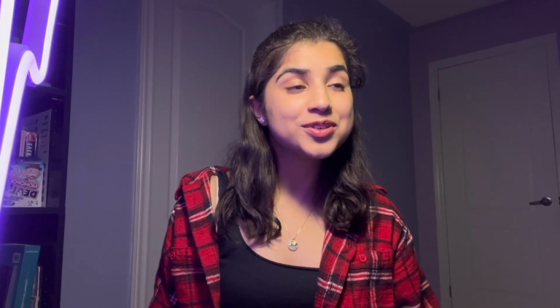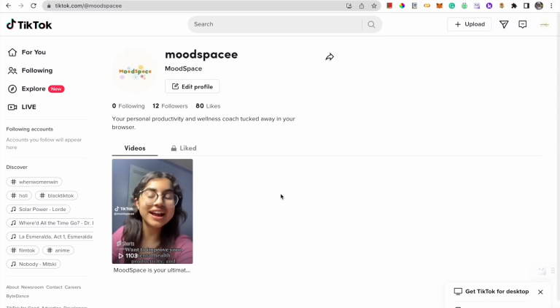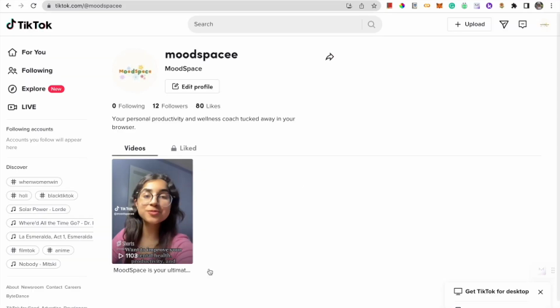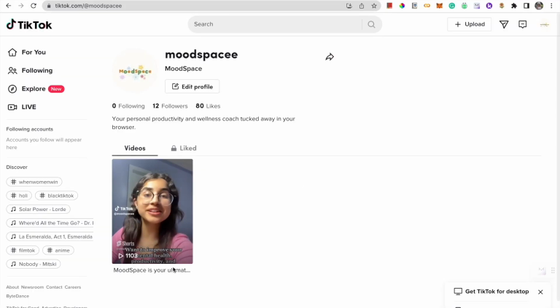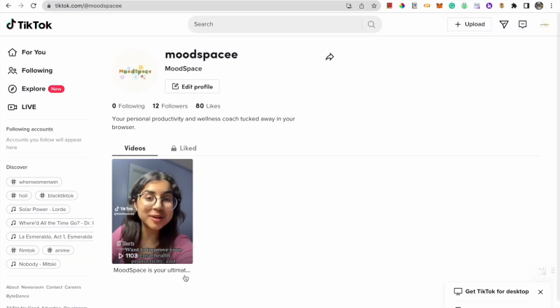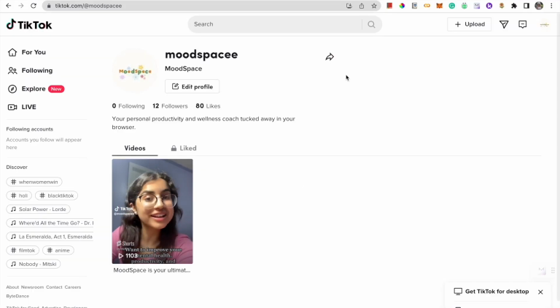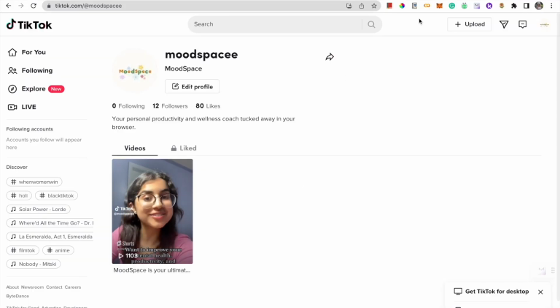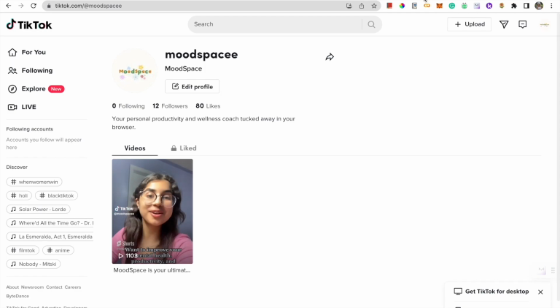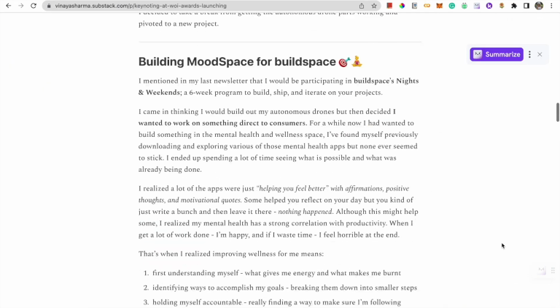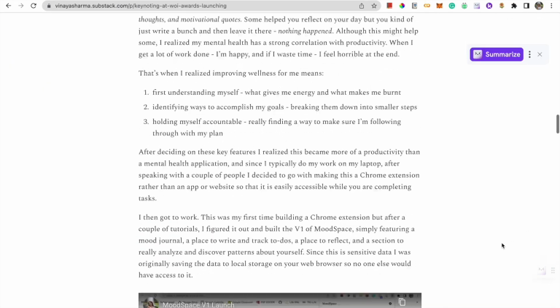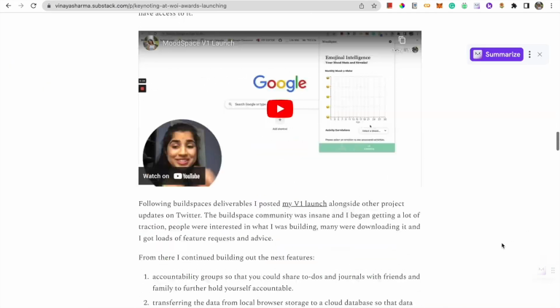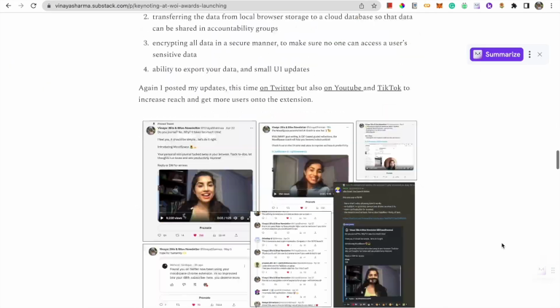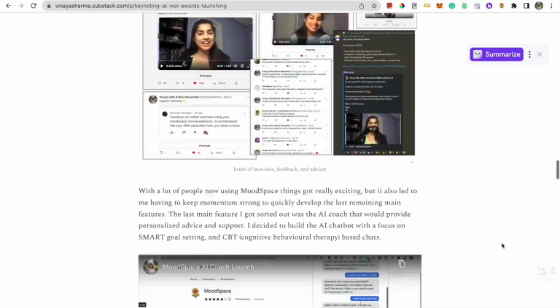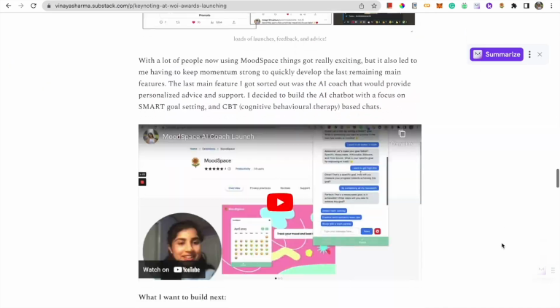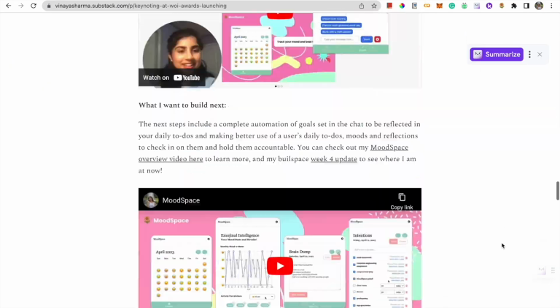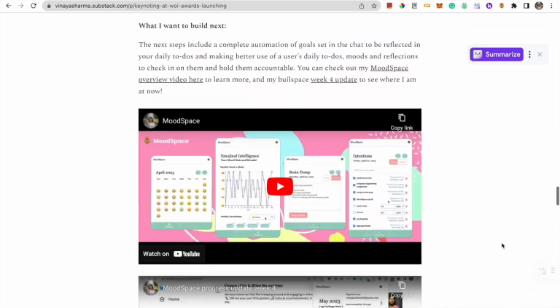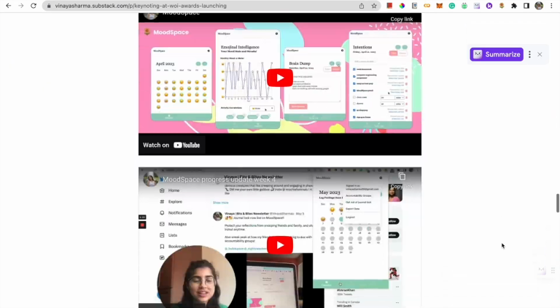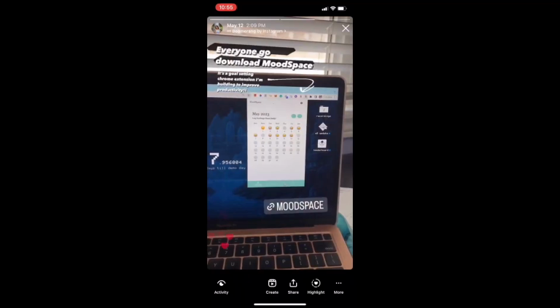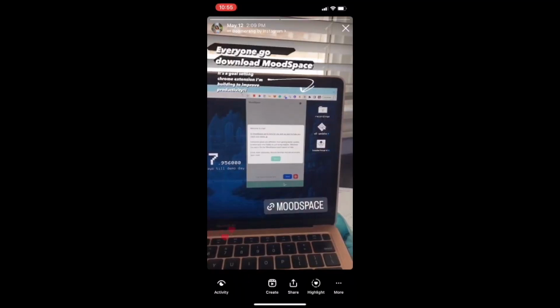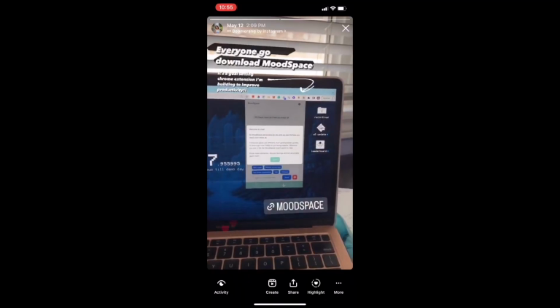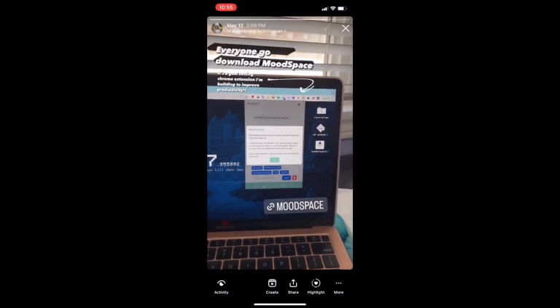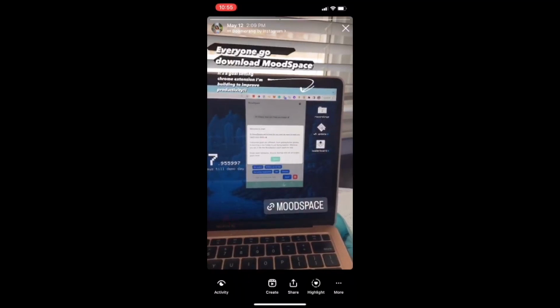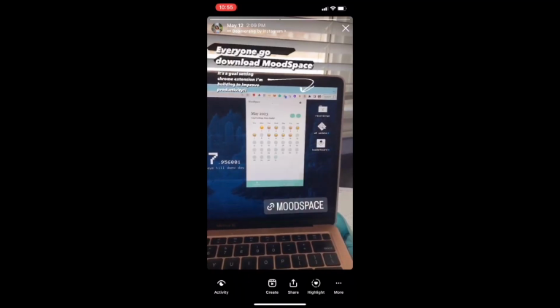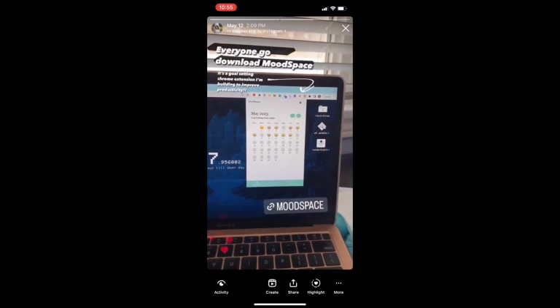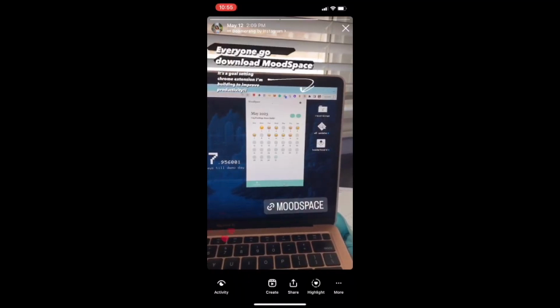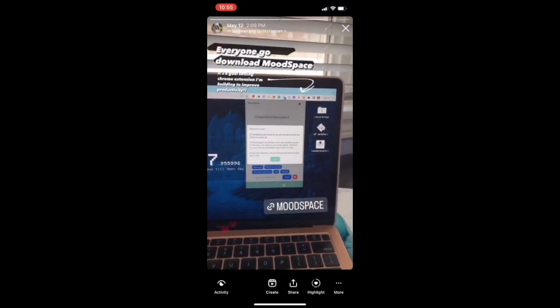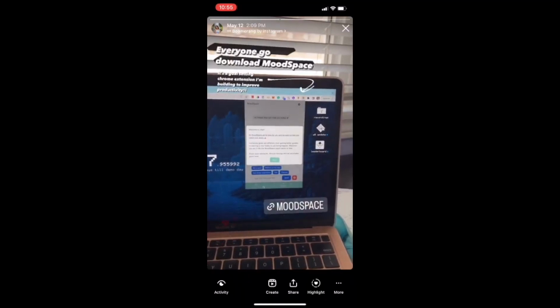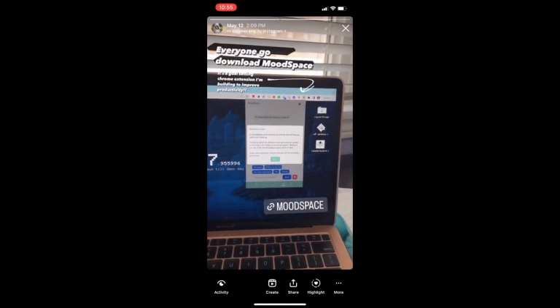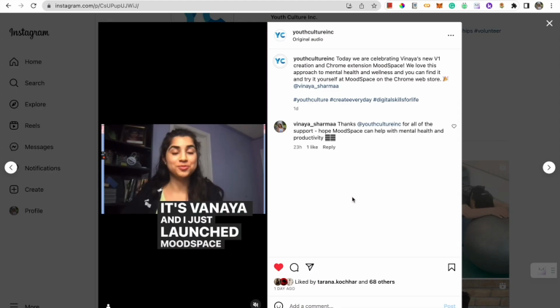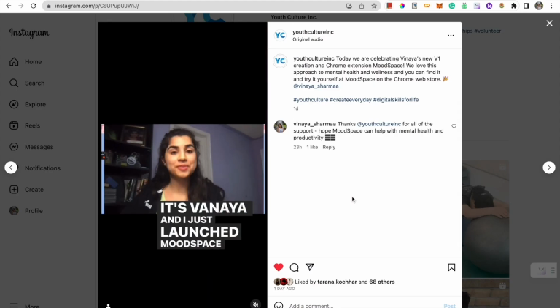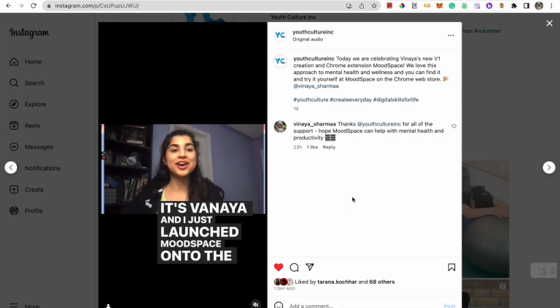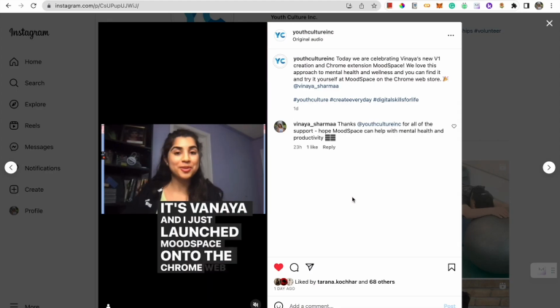So I began posting on TikTok, writing about Moodspace on my newsletter, sharing it on Instagram, and got a shoutout by Youth Culture.